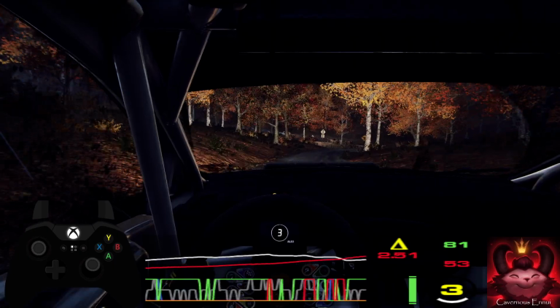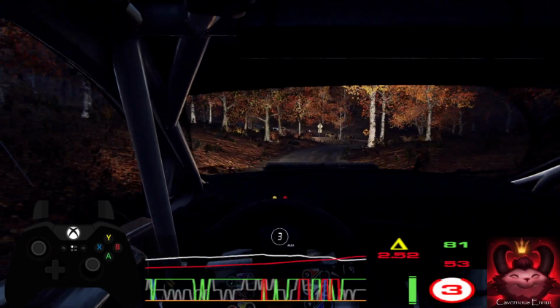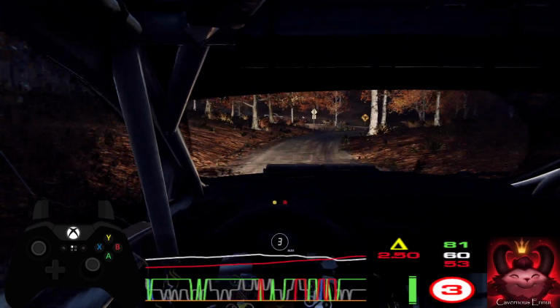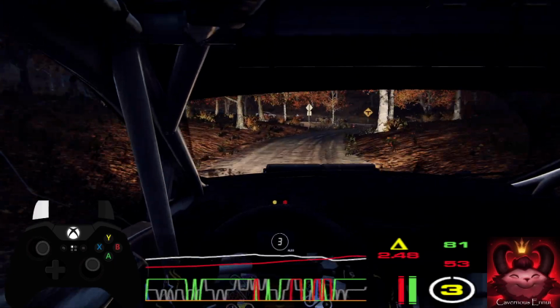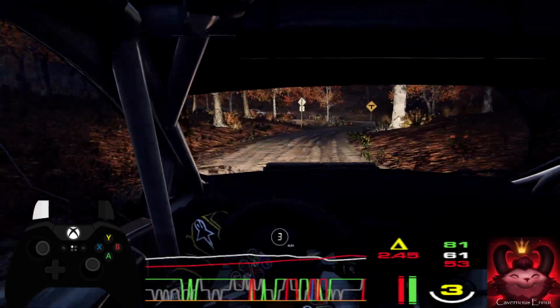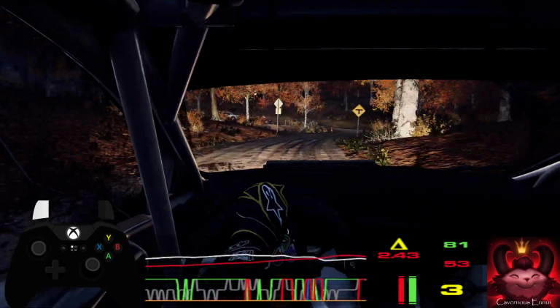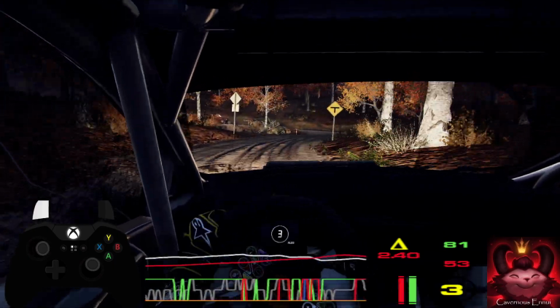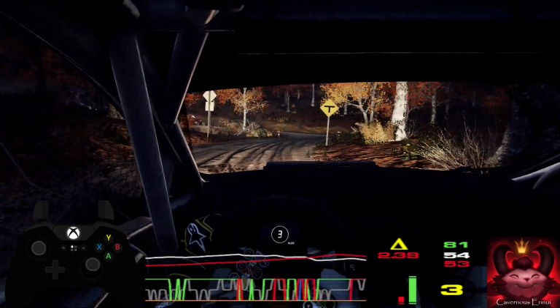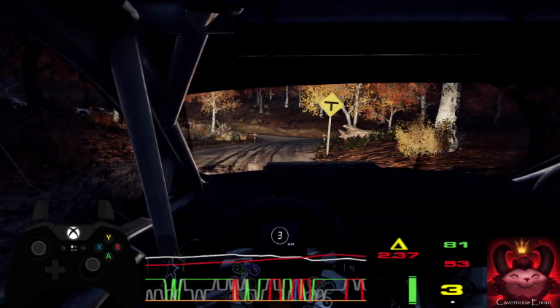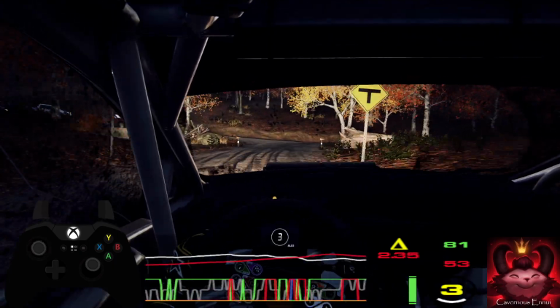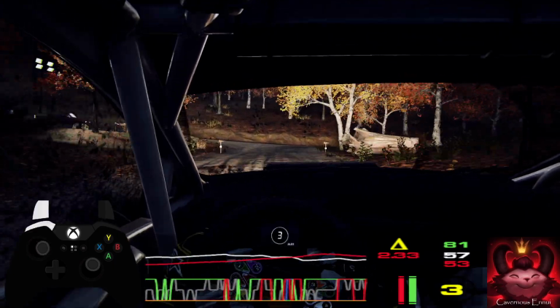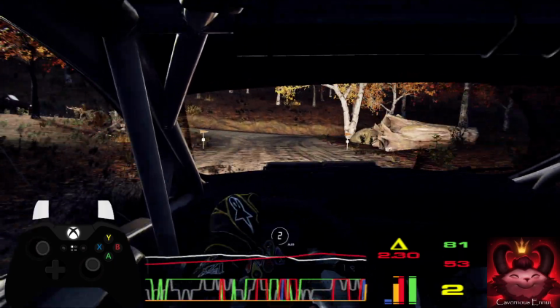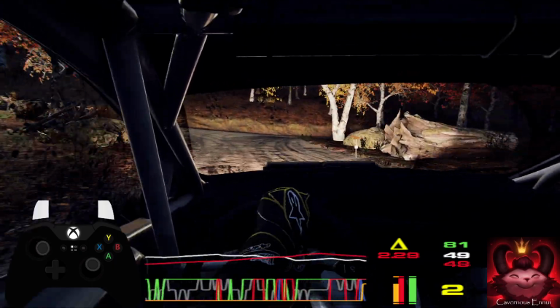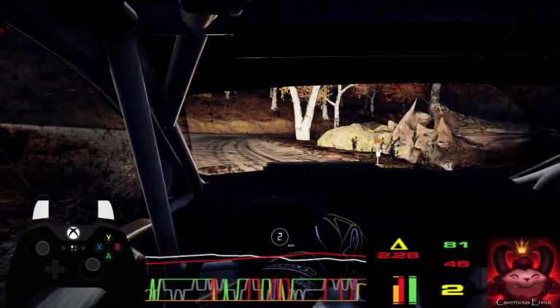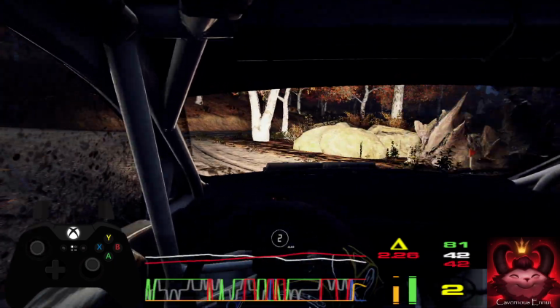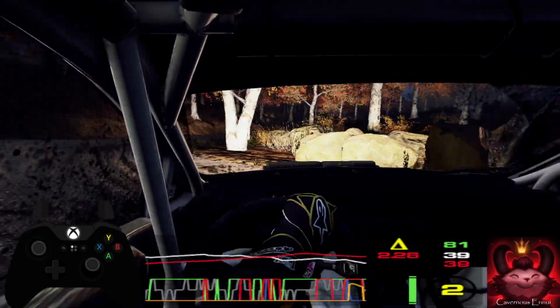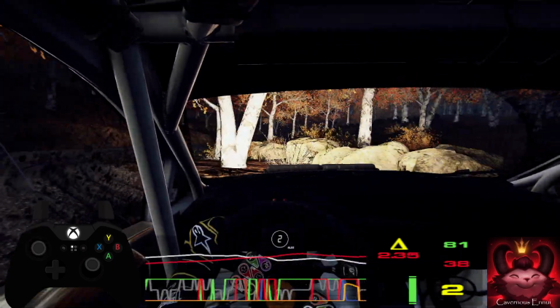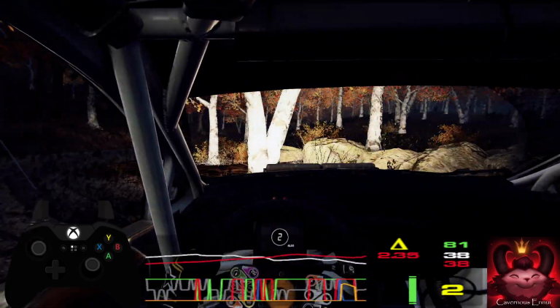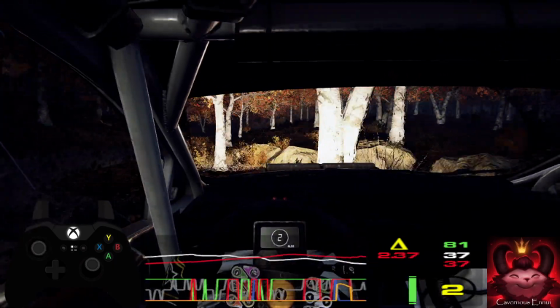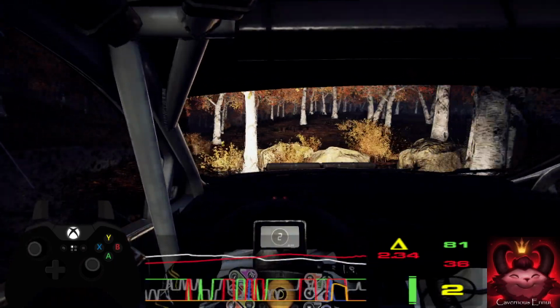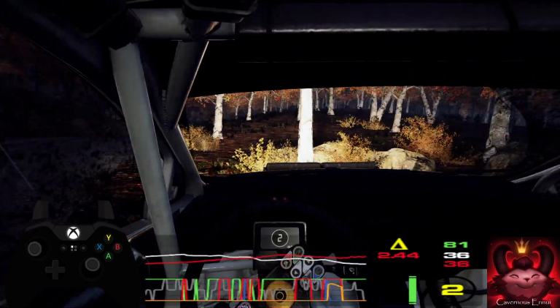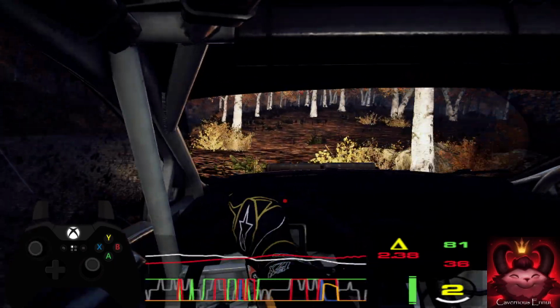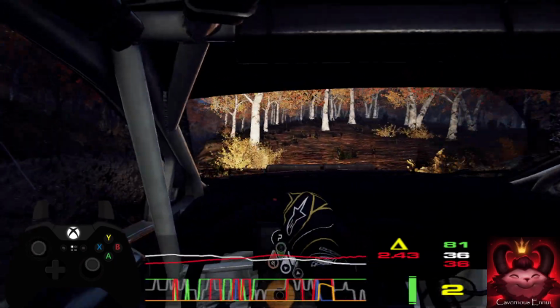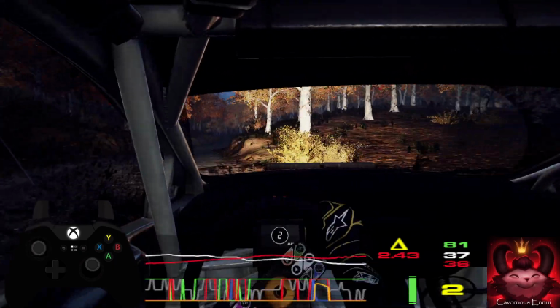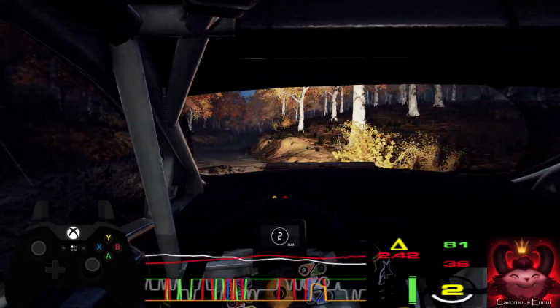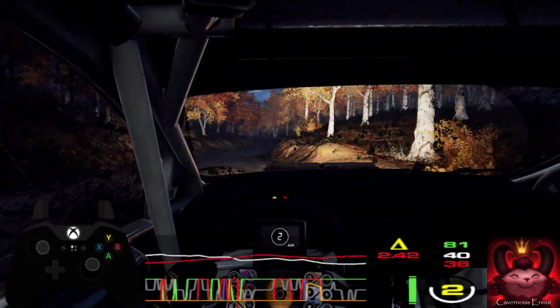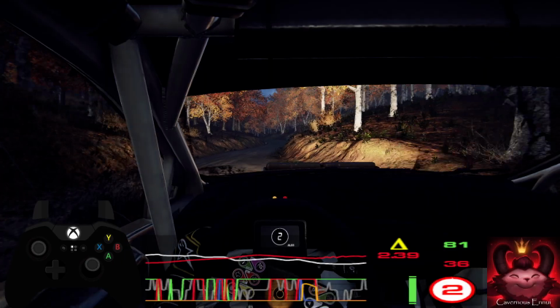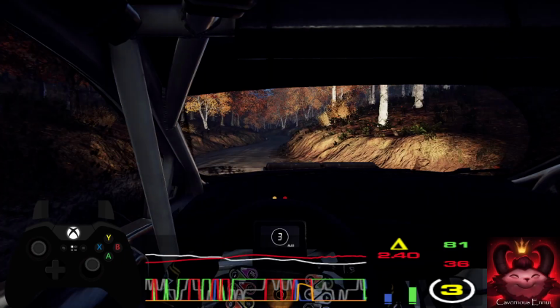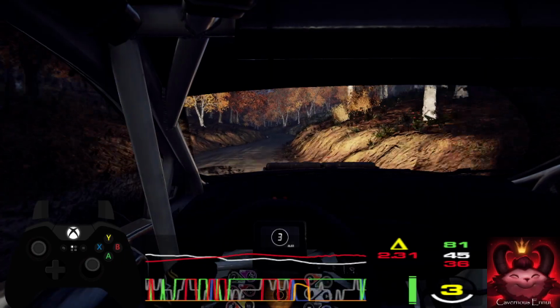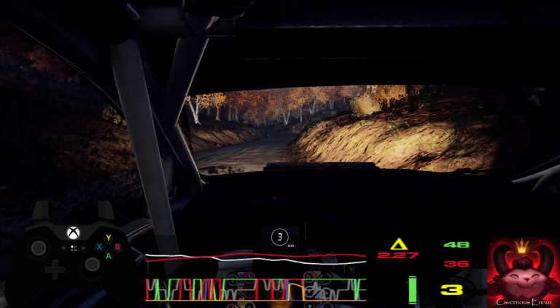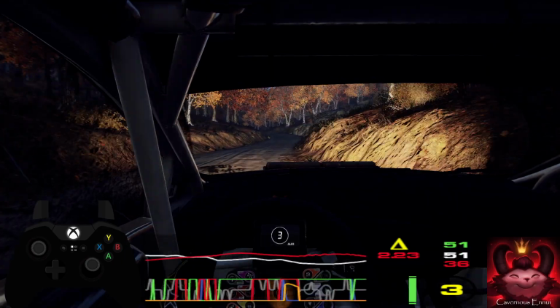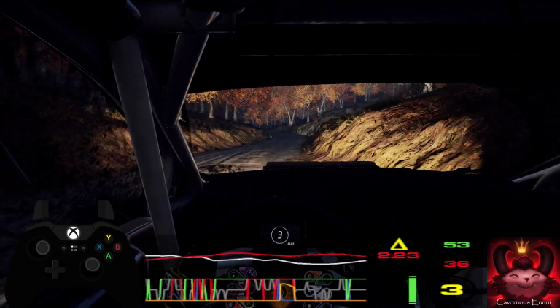30. 4 left of a crest, into 4 right, very long, tightens.